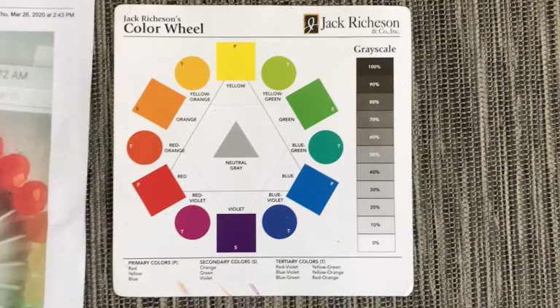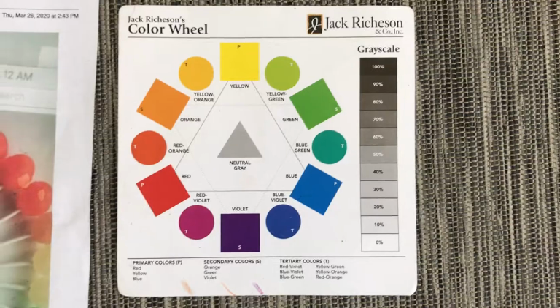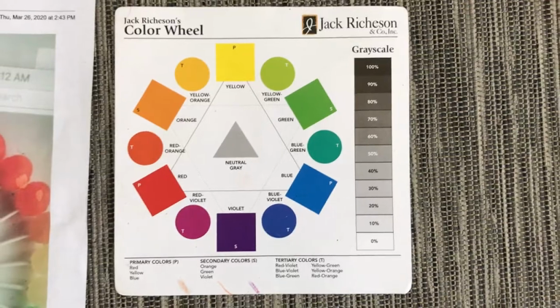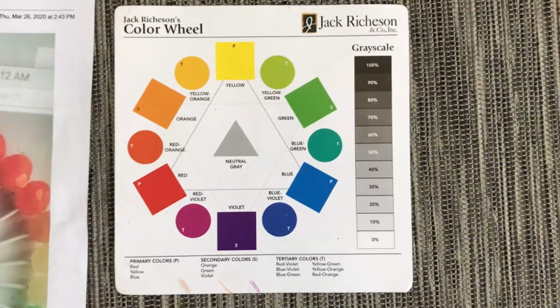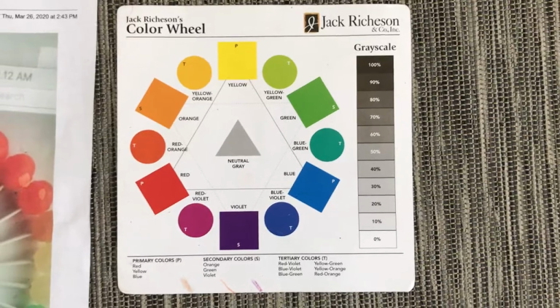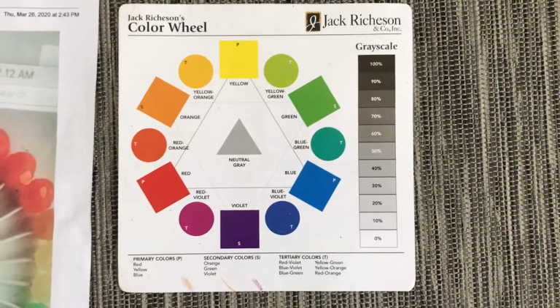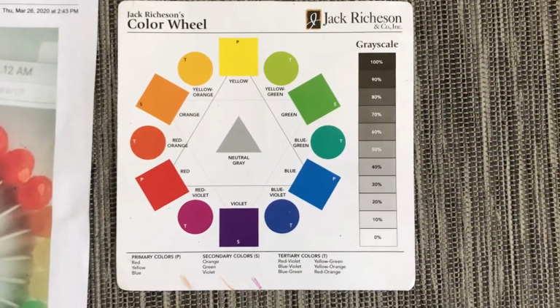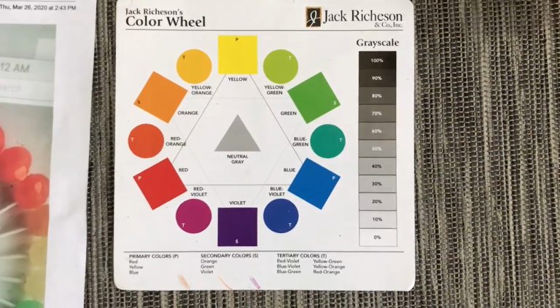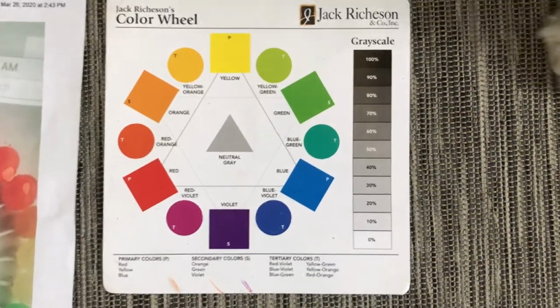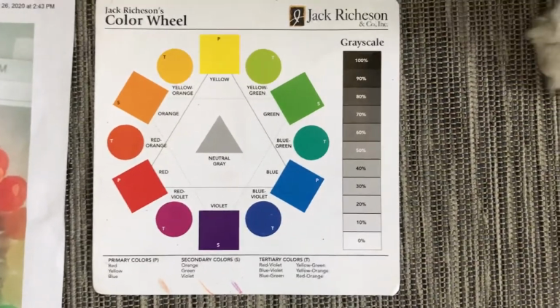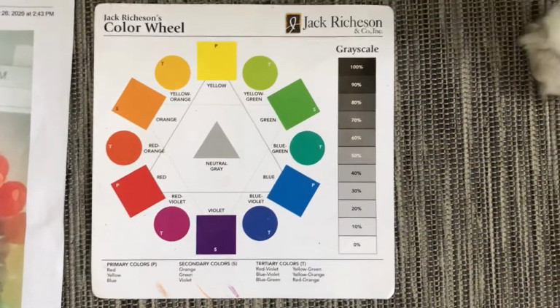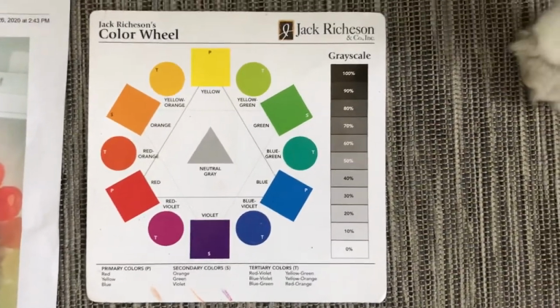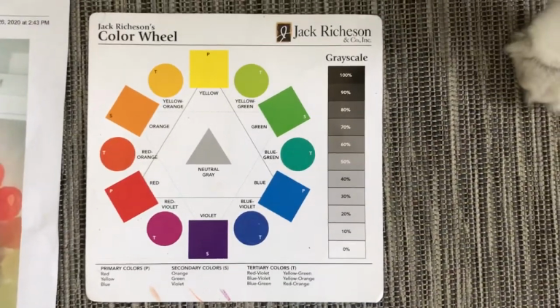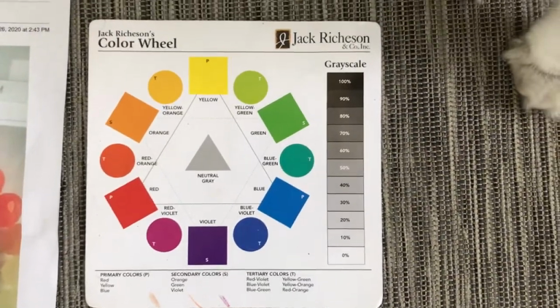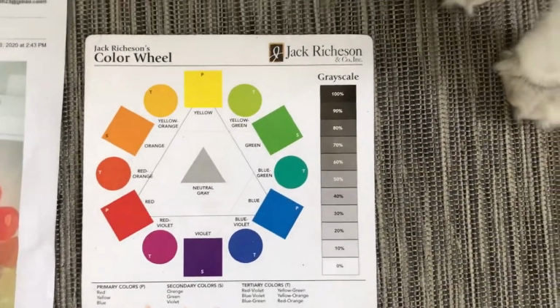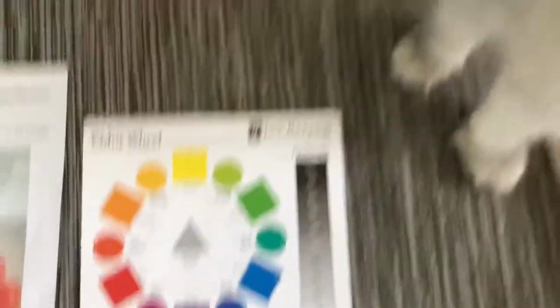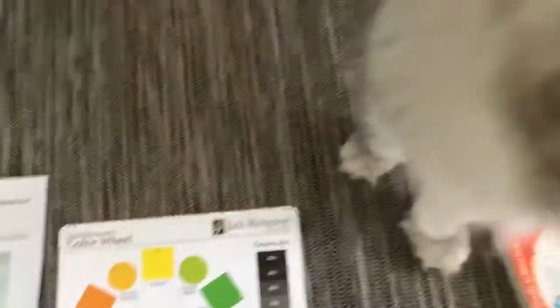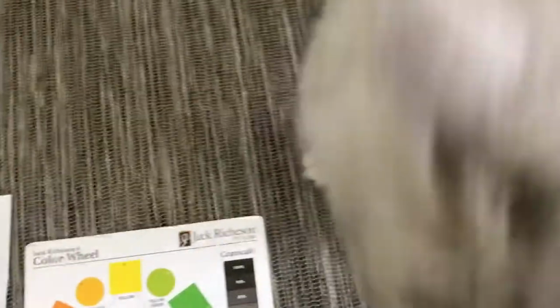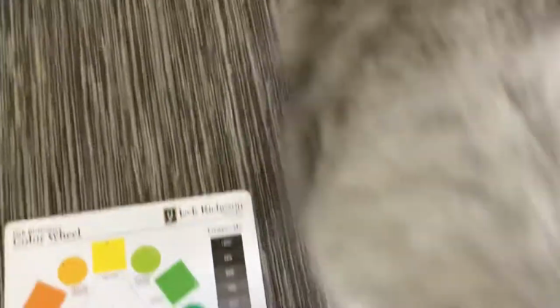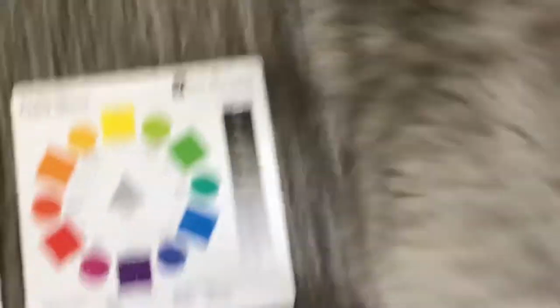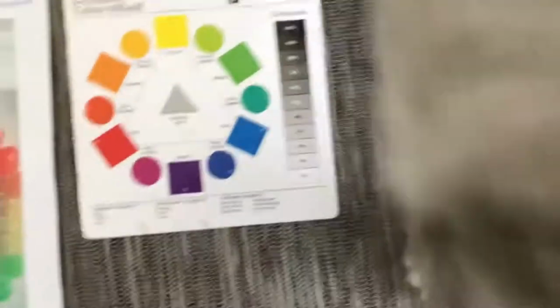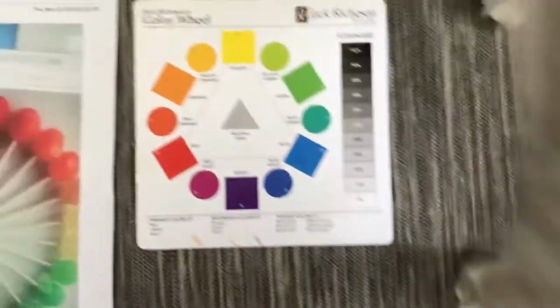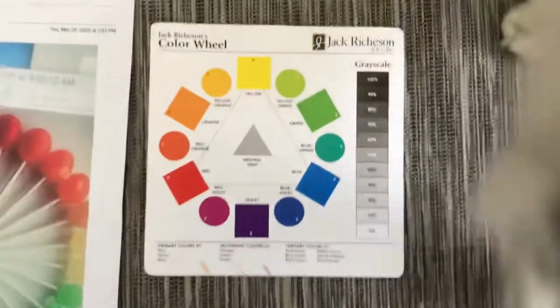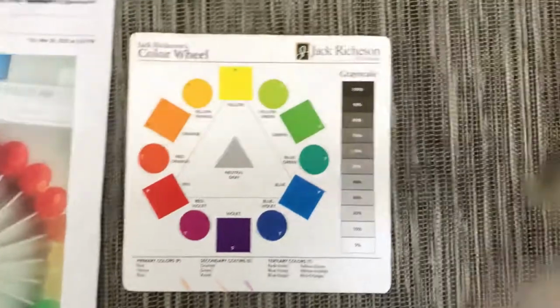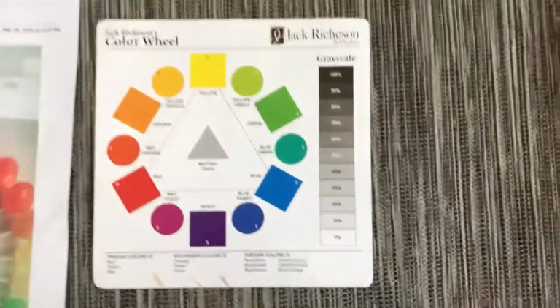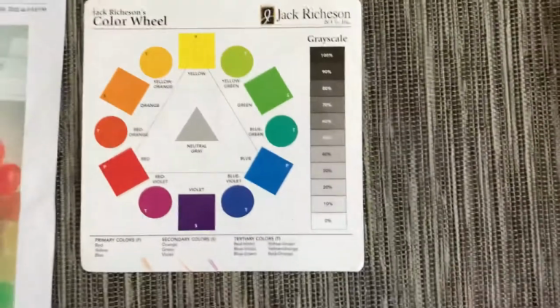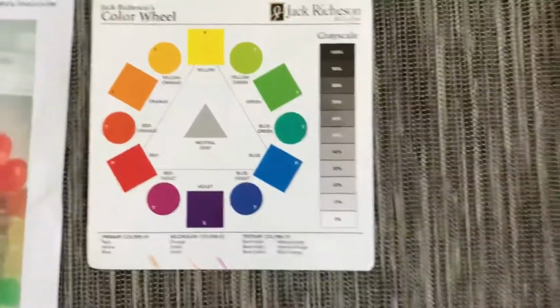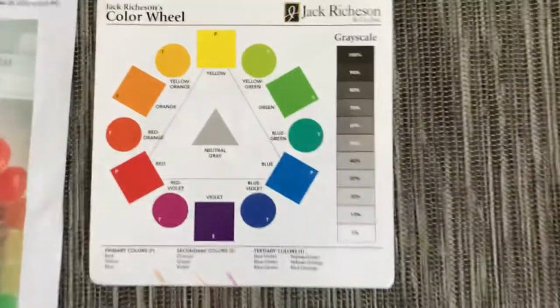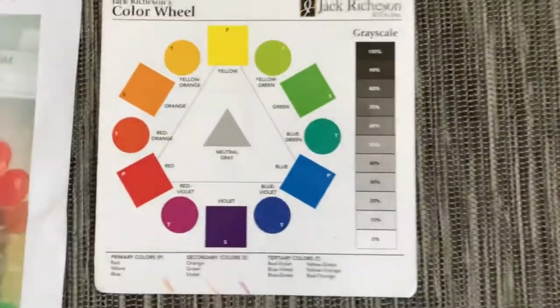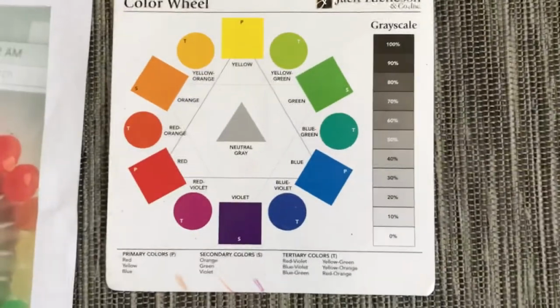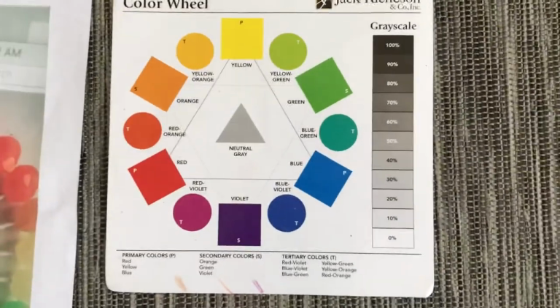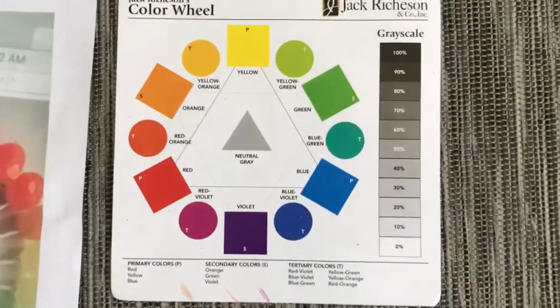Girls, it's your favorite art teacher here, Miss Dalton, and her kitty cat, and I'm here to teach you about the color wheel.